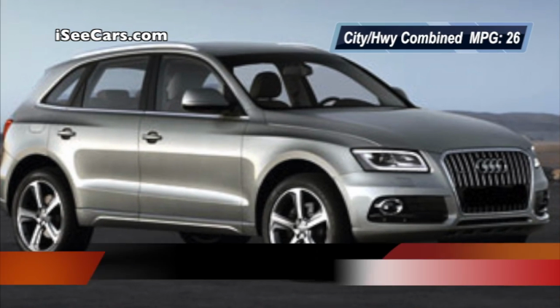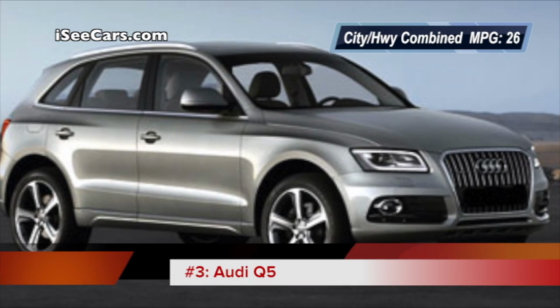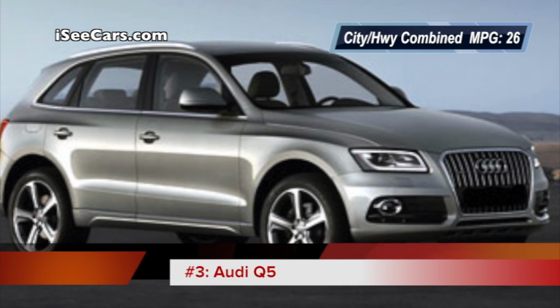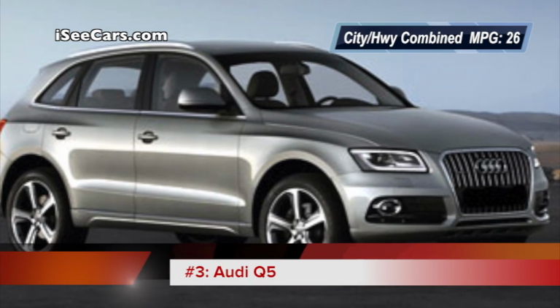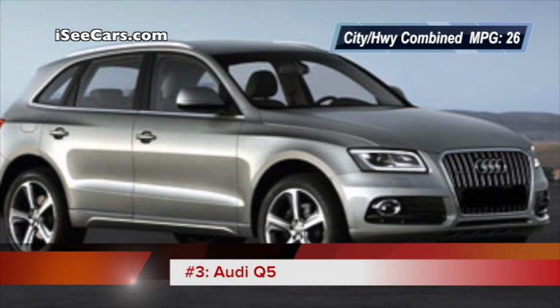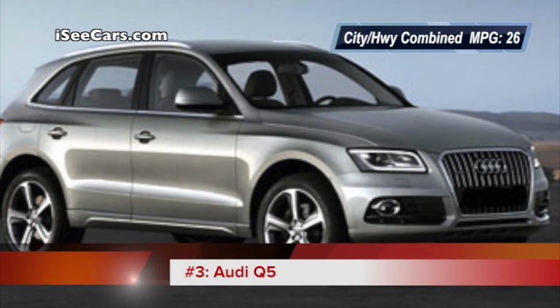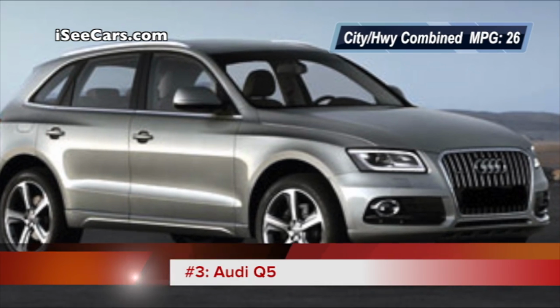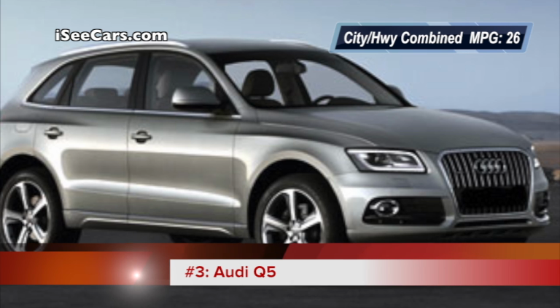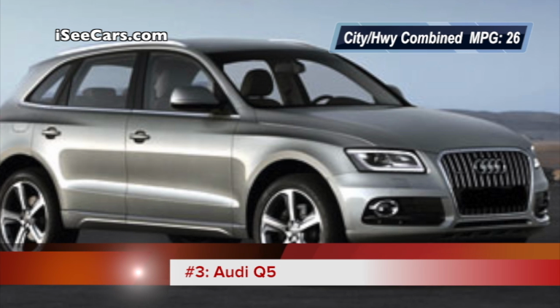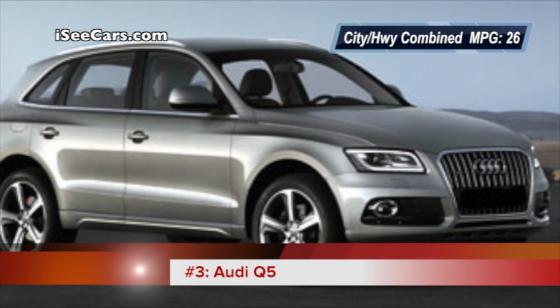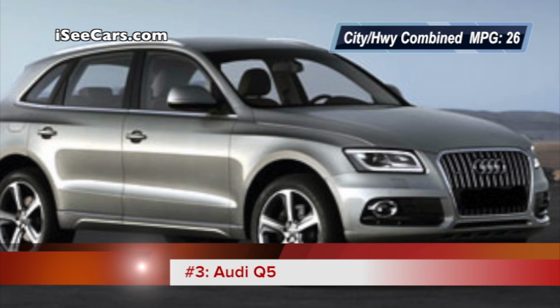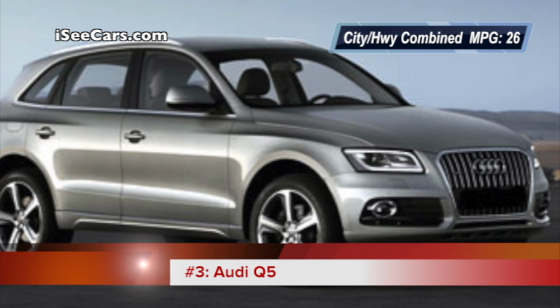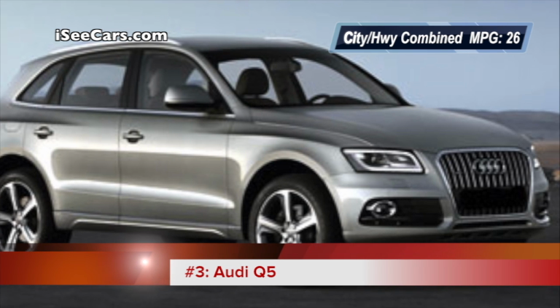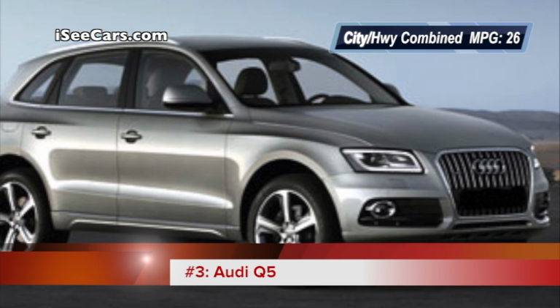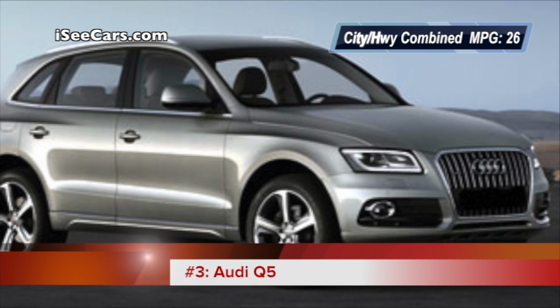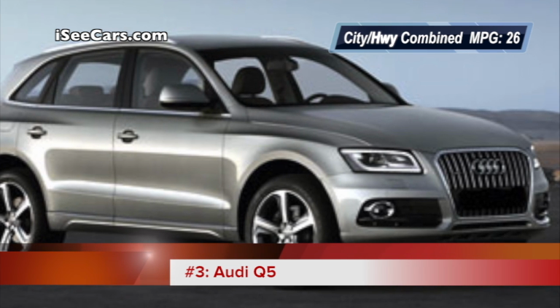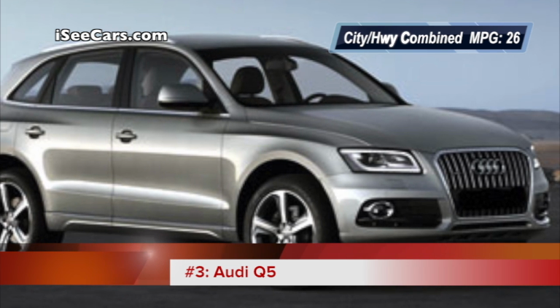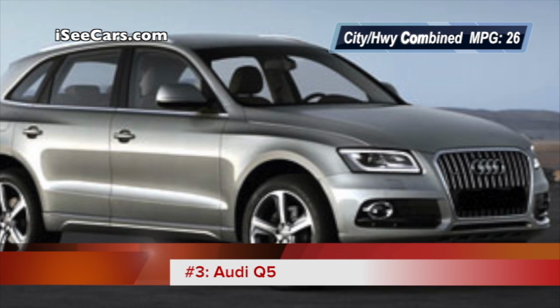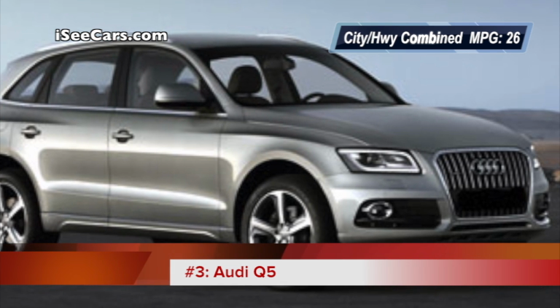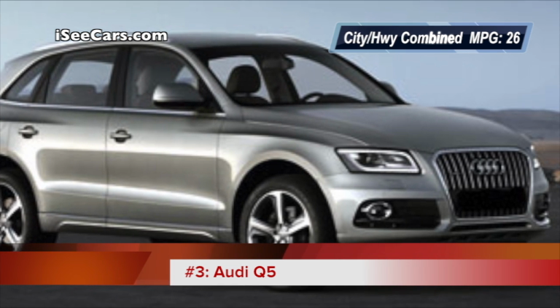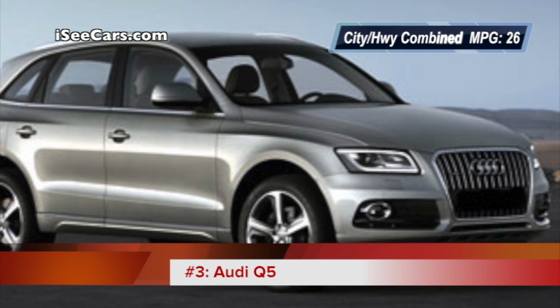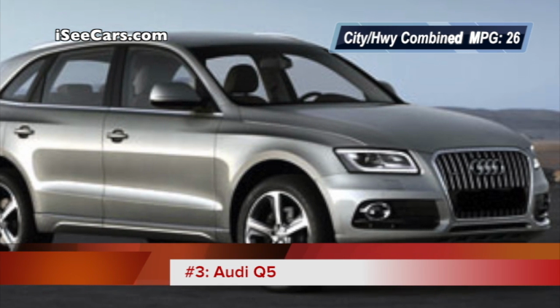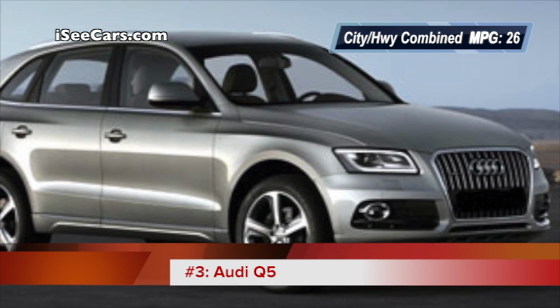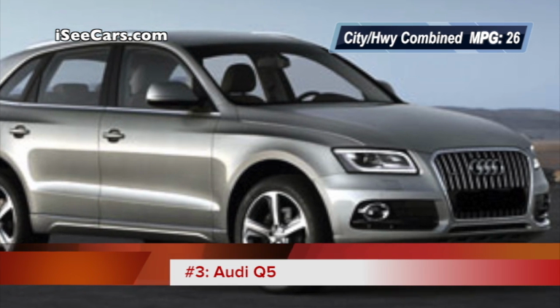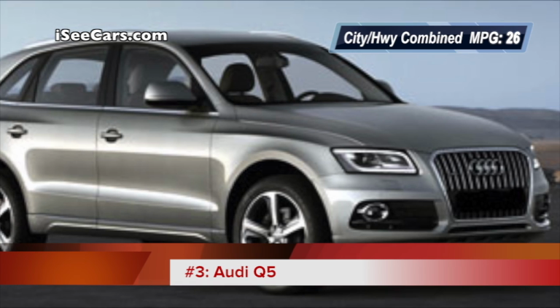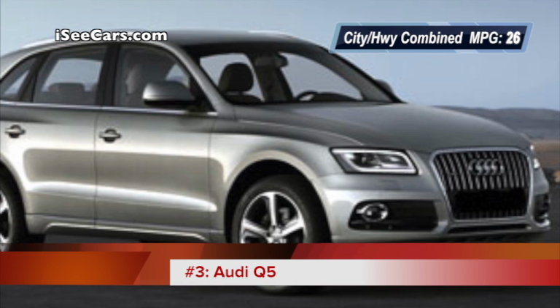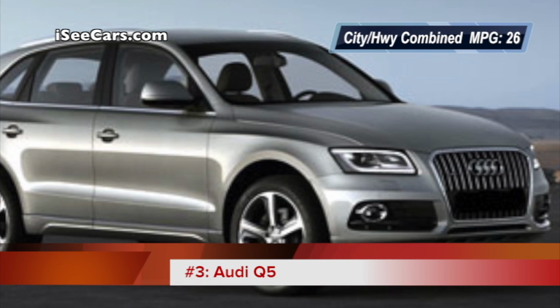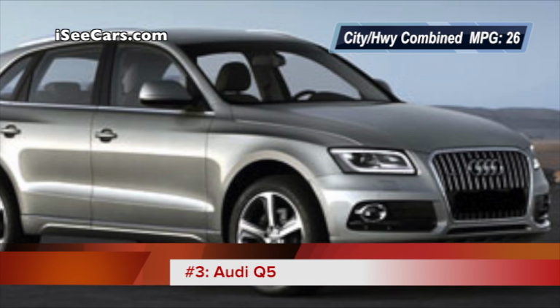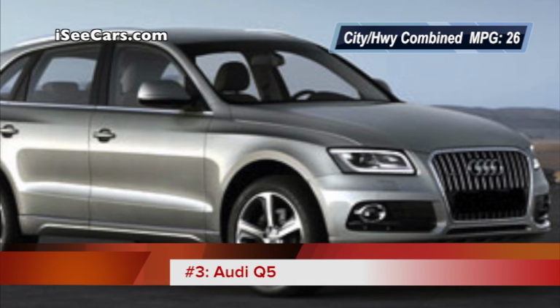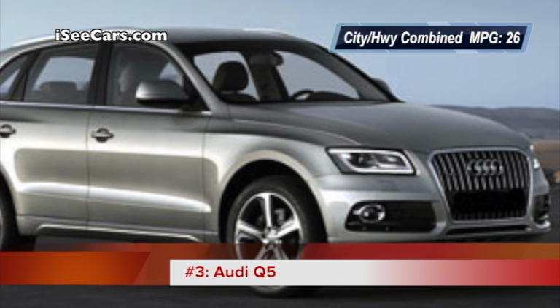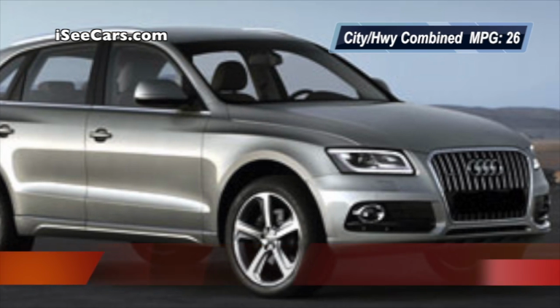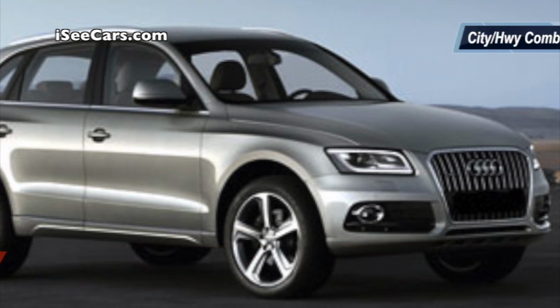The Audi Q5 runs off a 211hp 2.0T 4-cylinder engine connected to an electric motor.